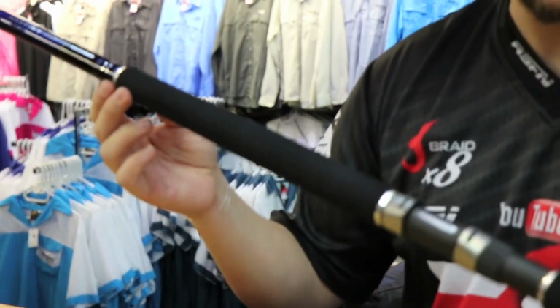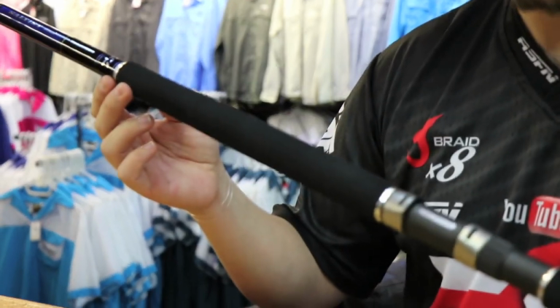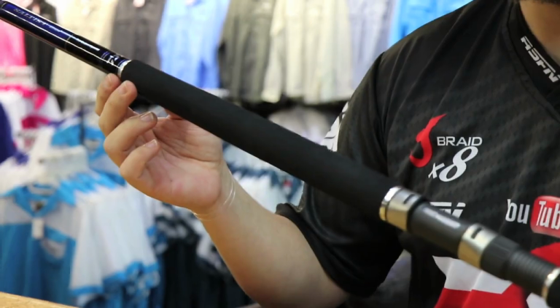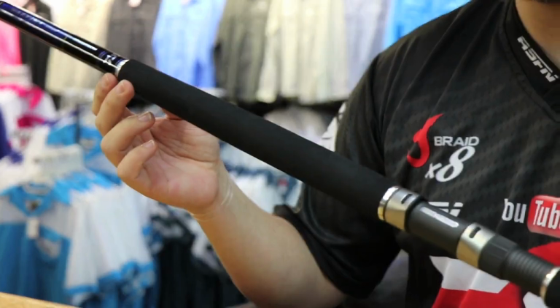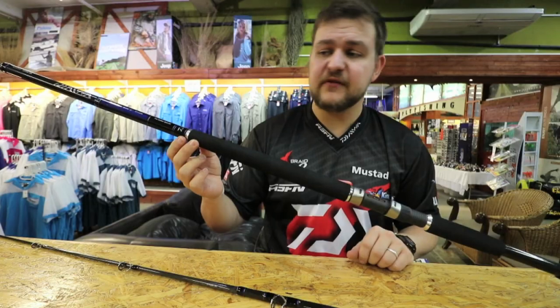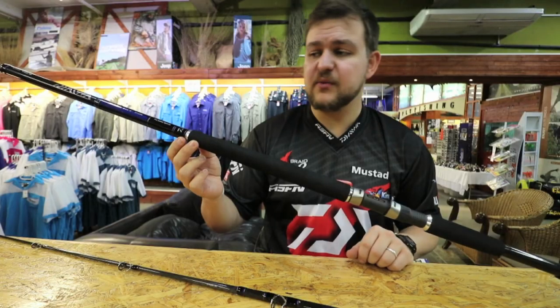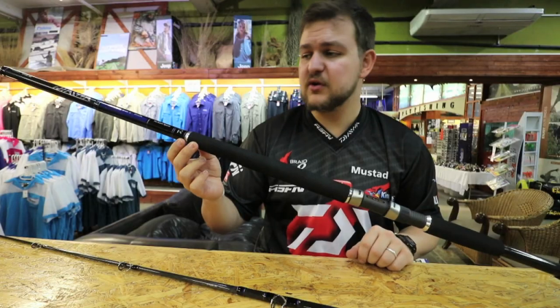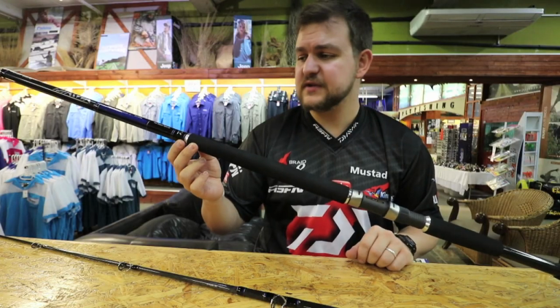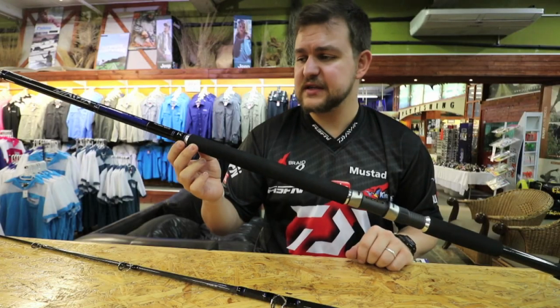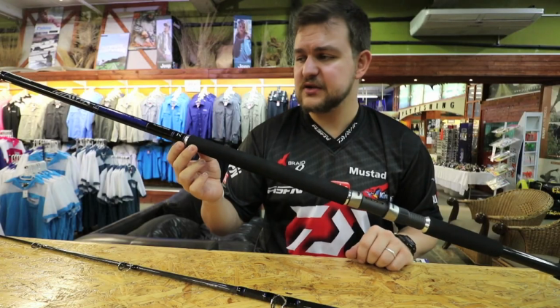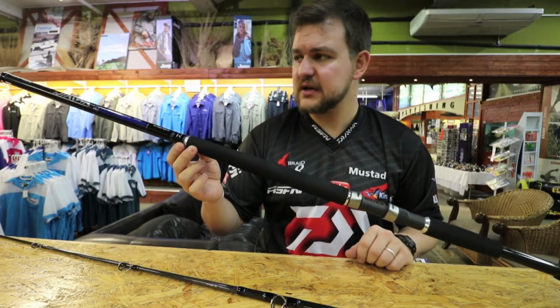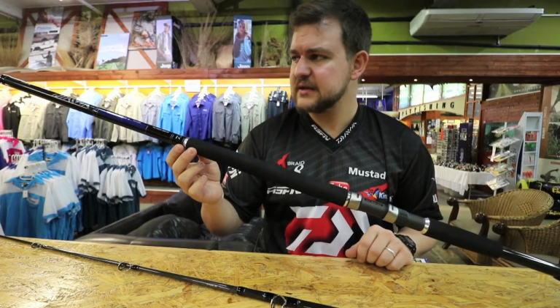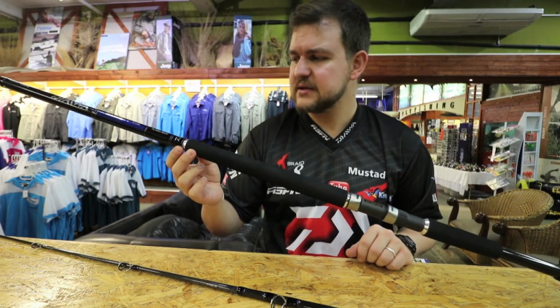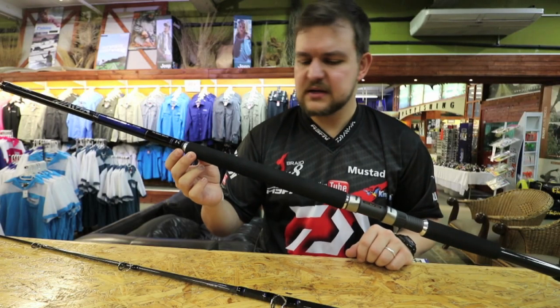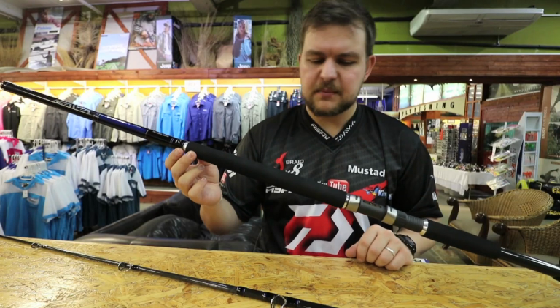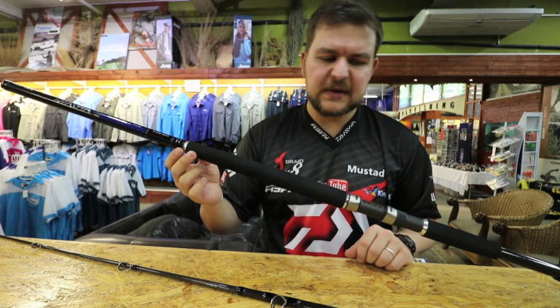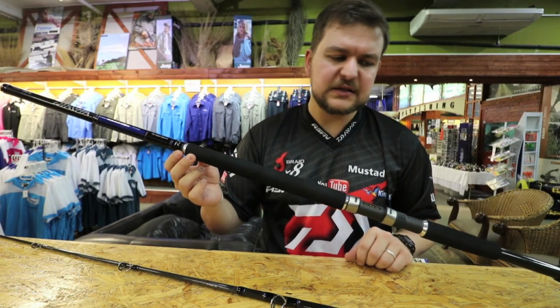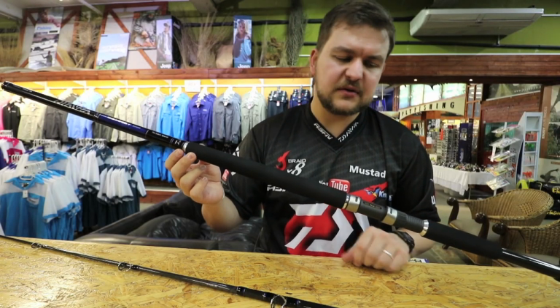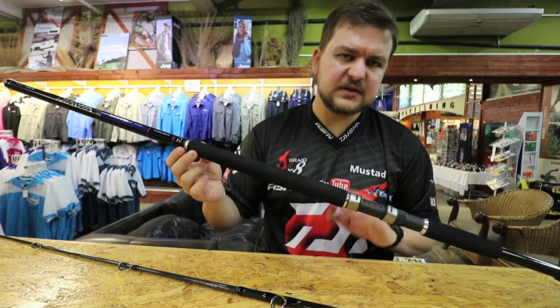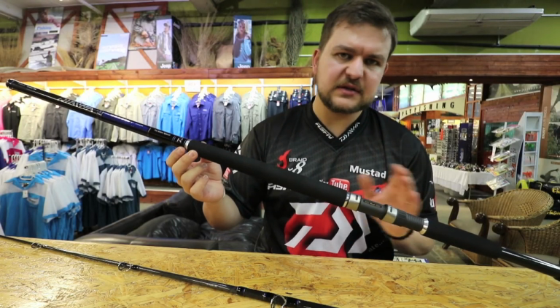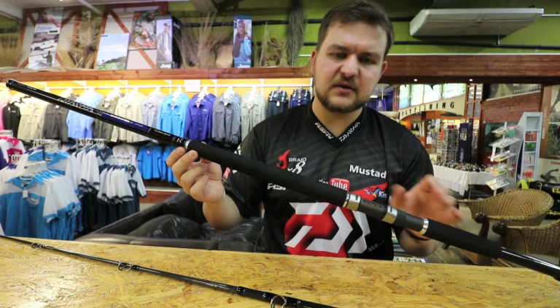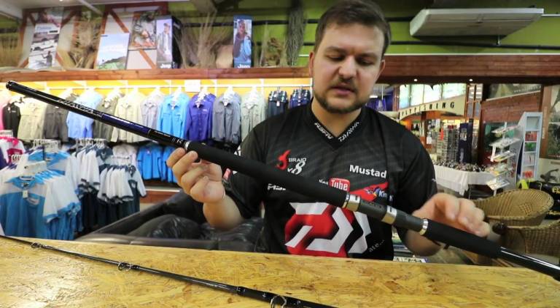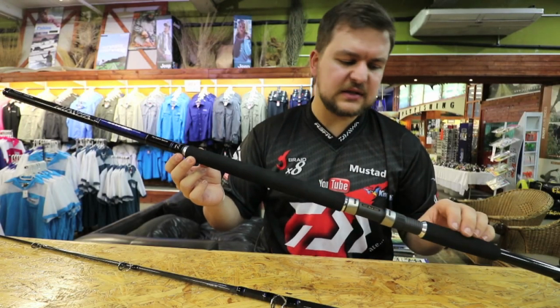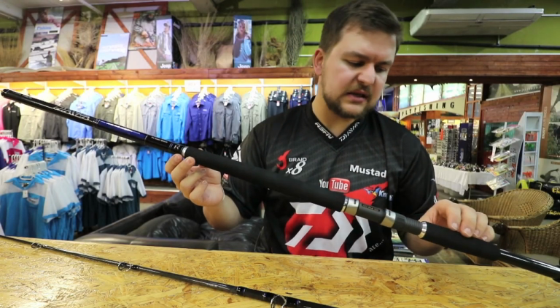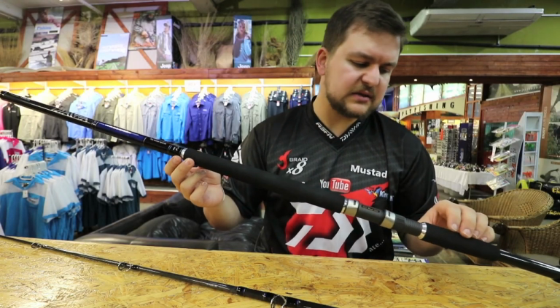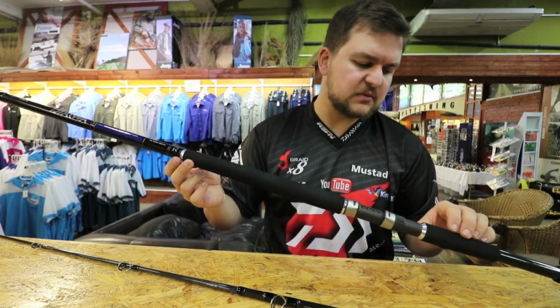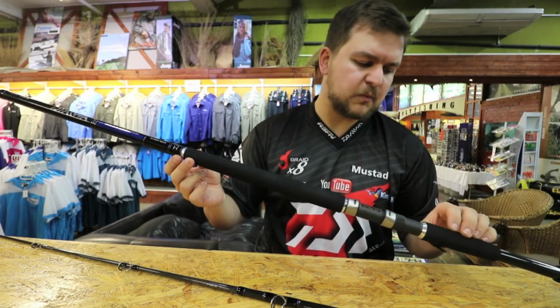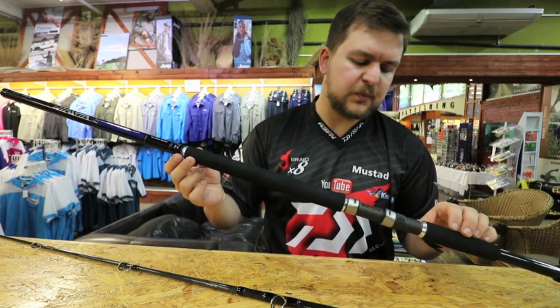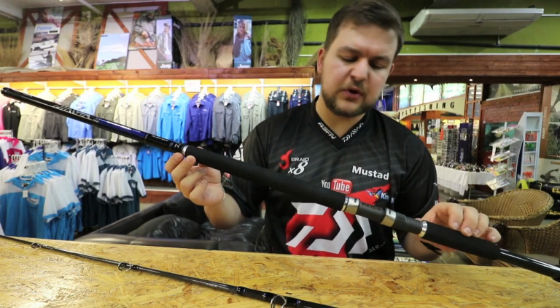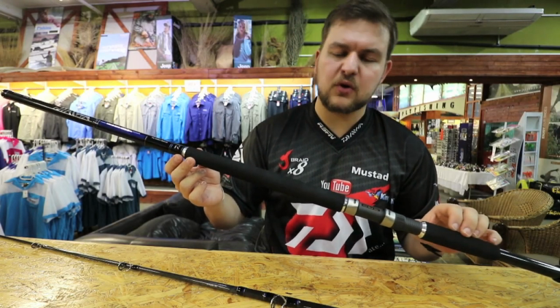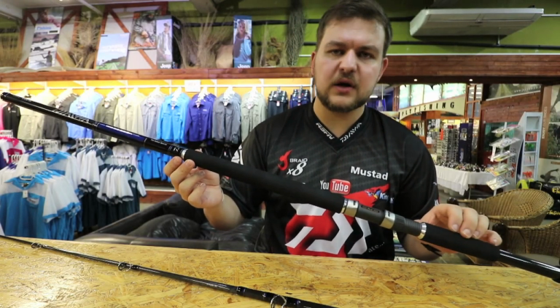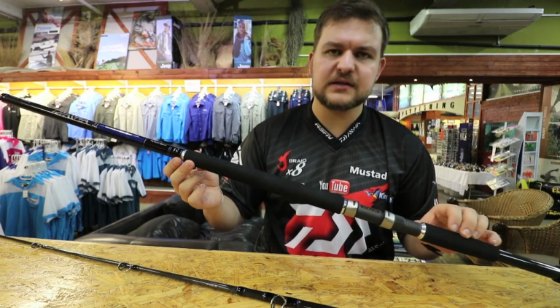It's a very beautiful stick to look at. Much like the rest of the Saltist range, it's pure quality.